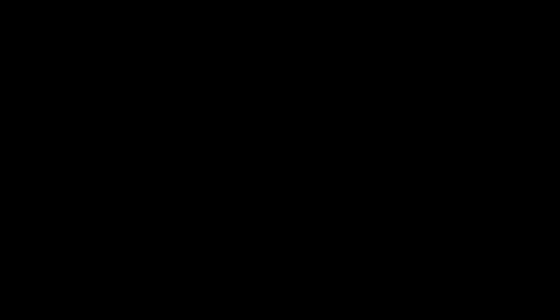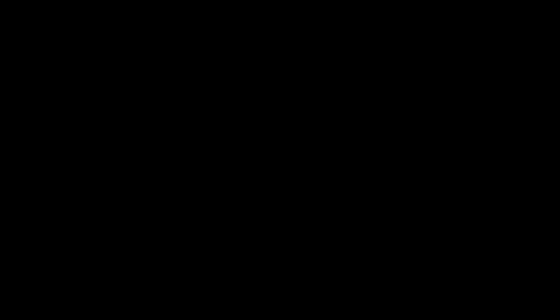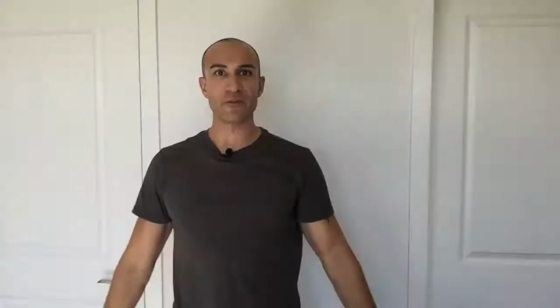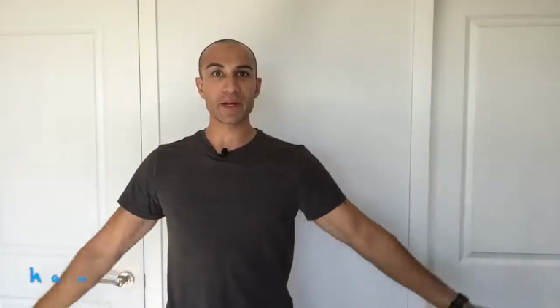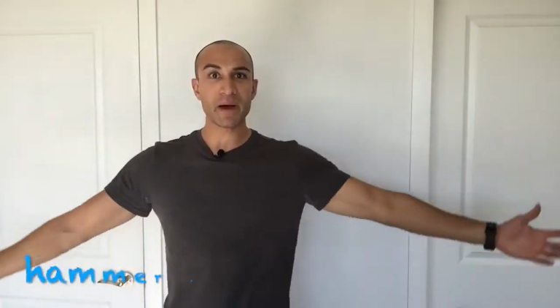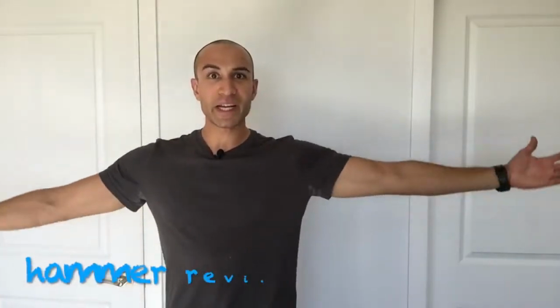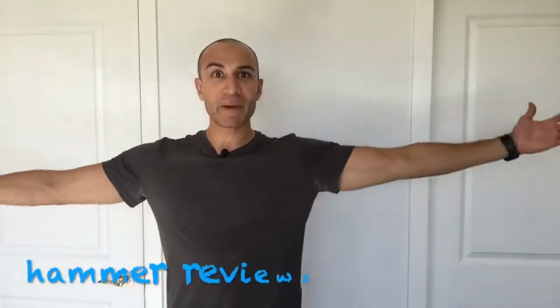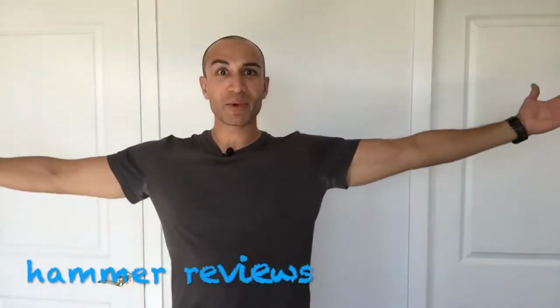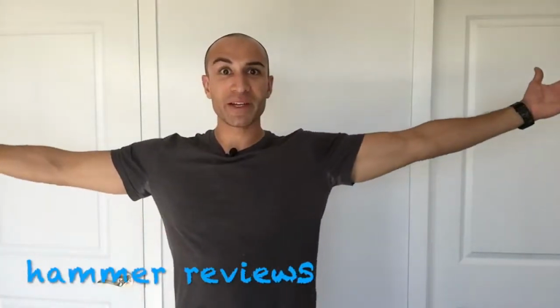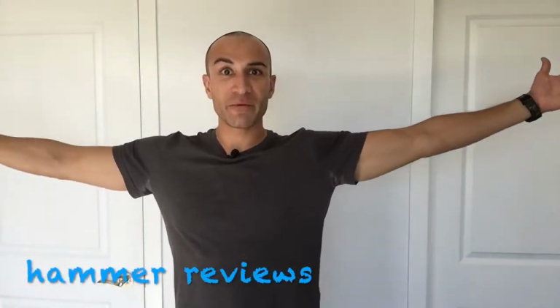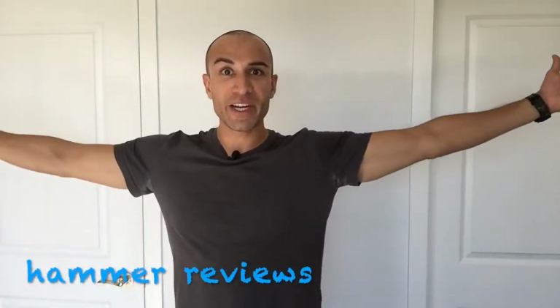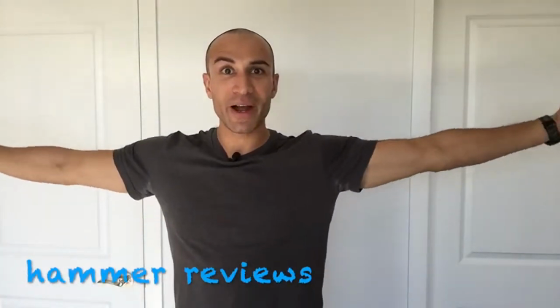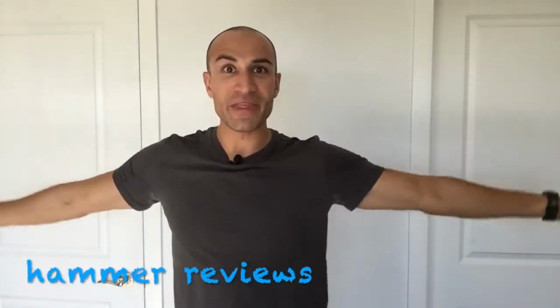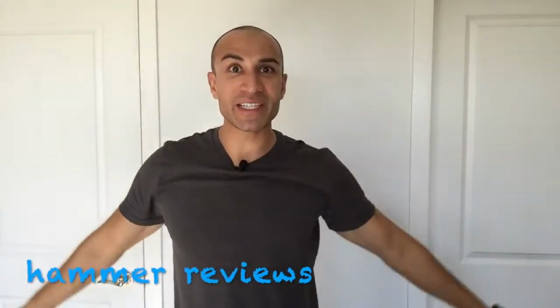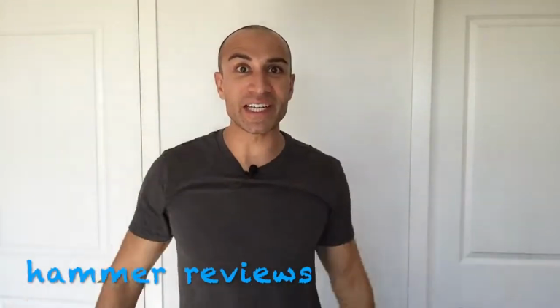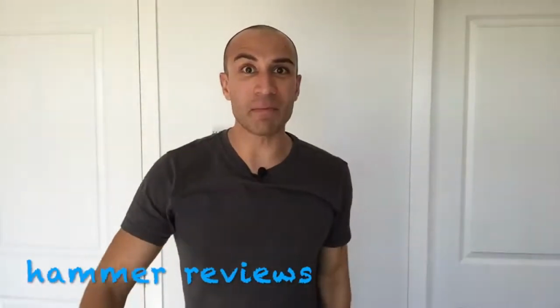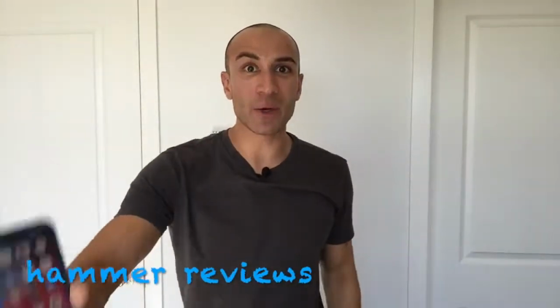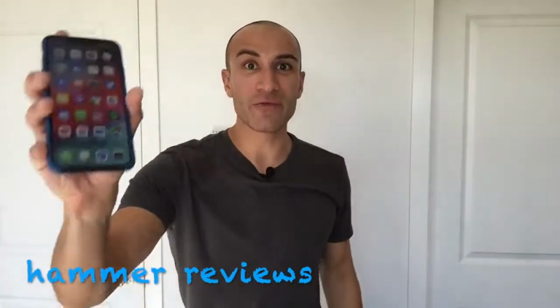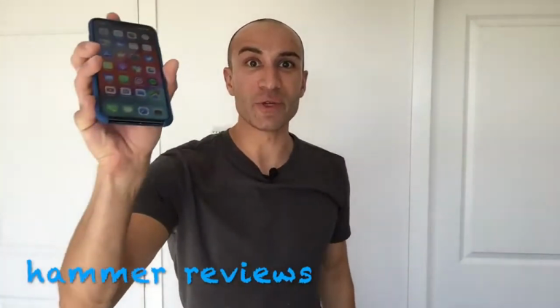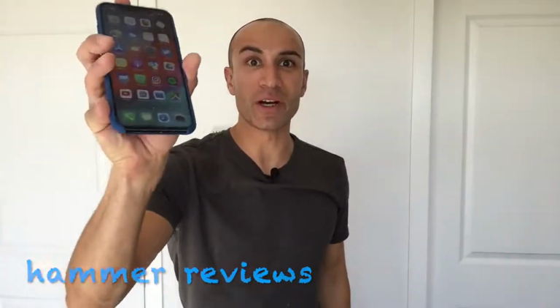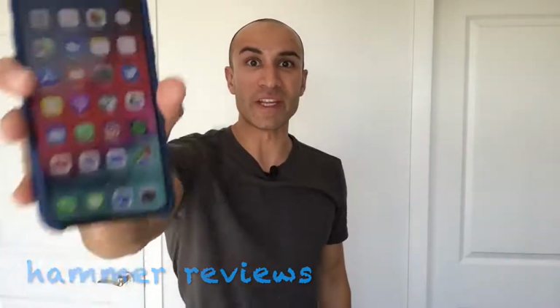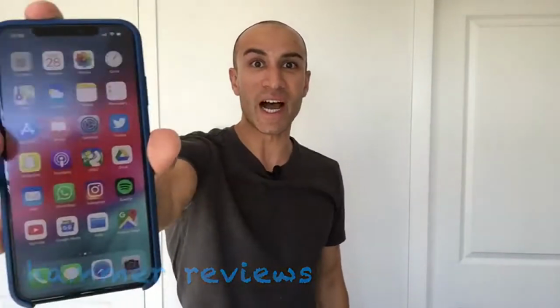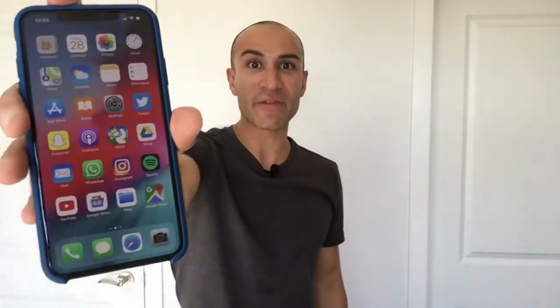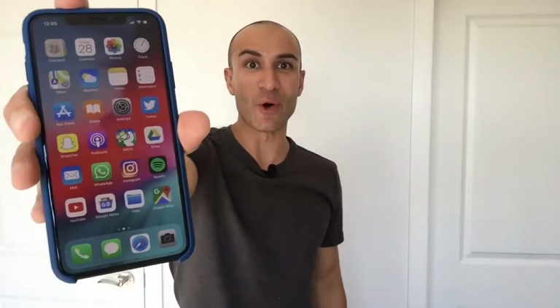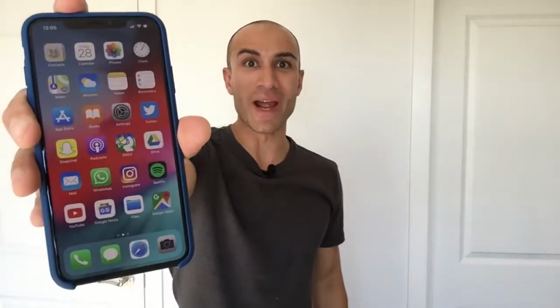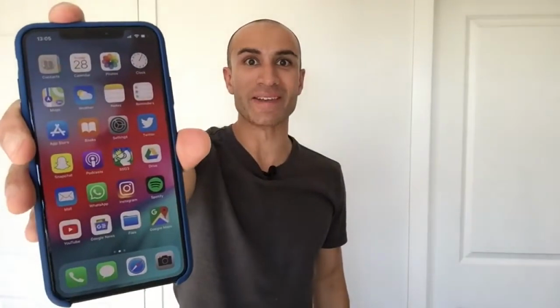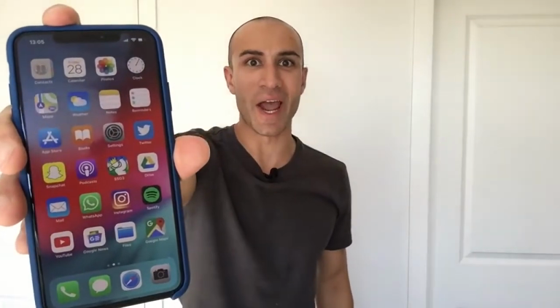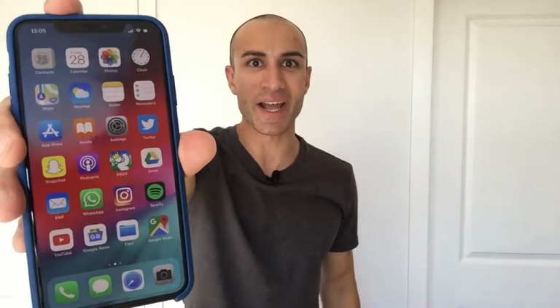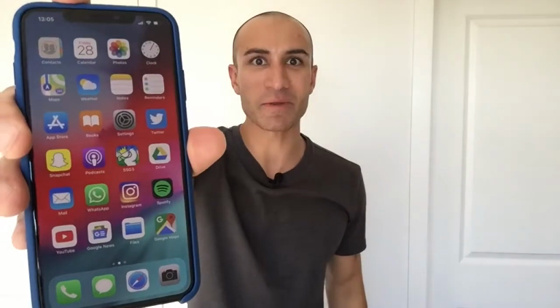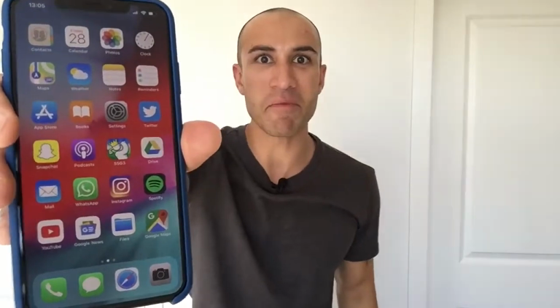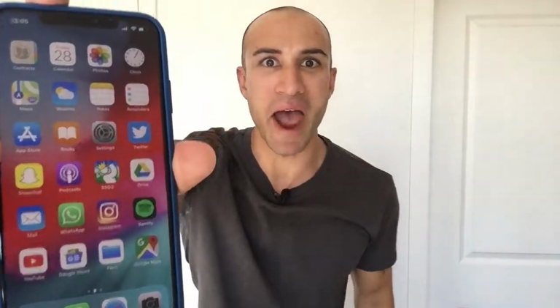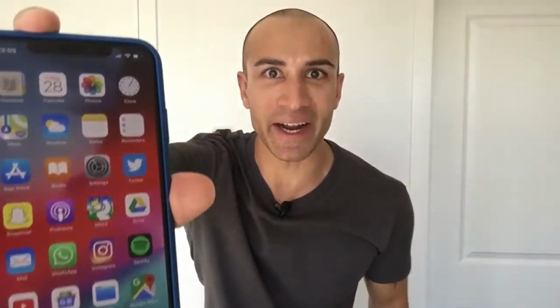Hey everybody, Mike here back with another video and this is my review of the iPhone XS Max.